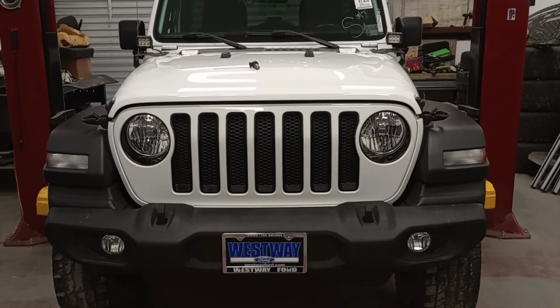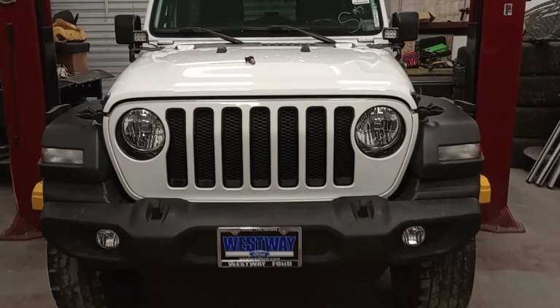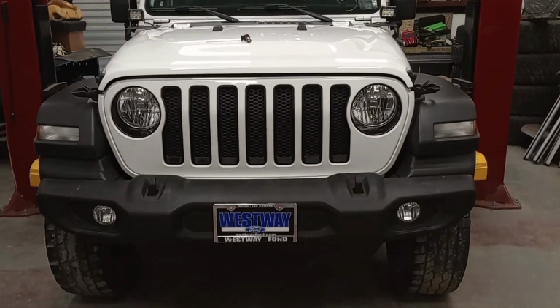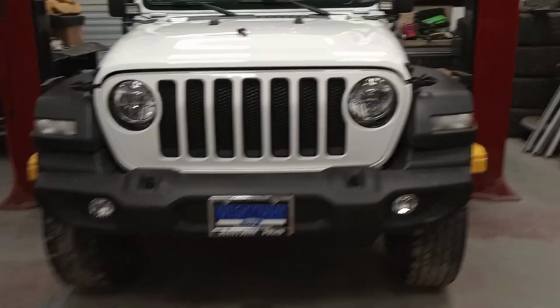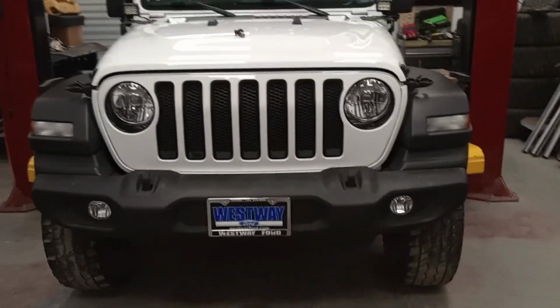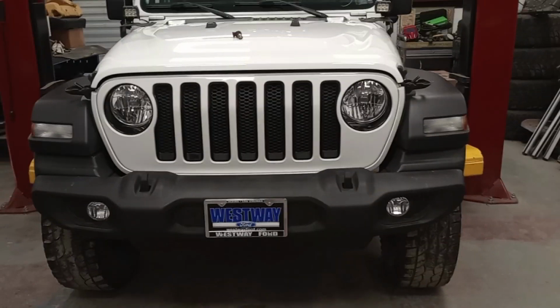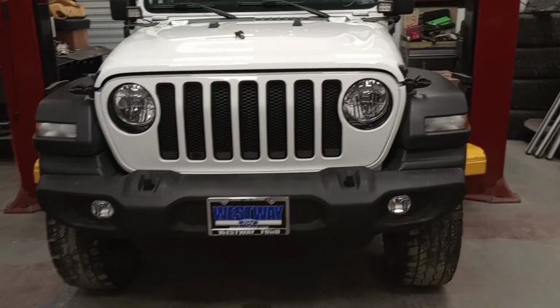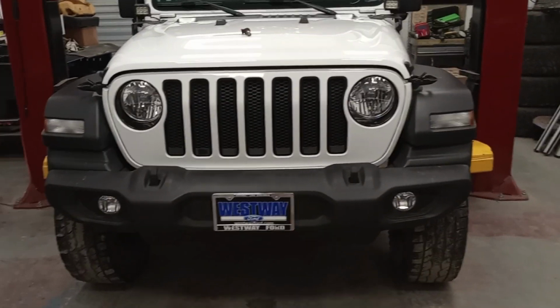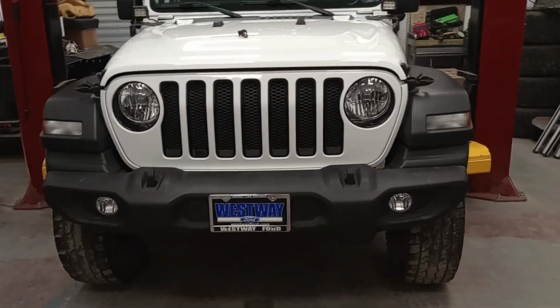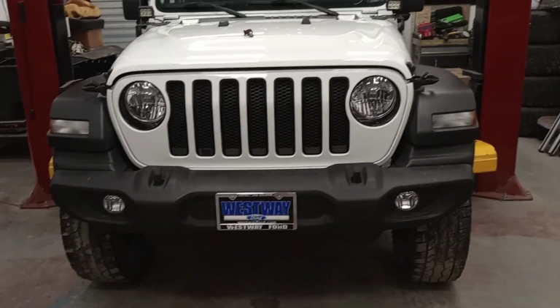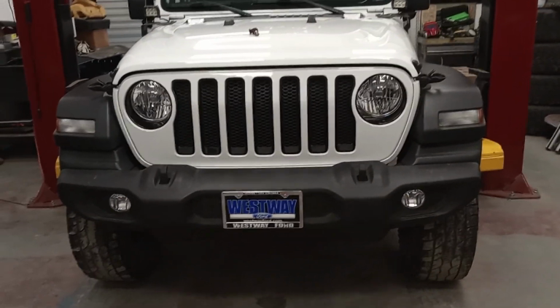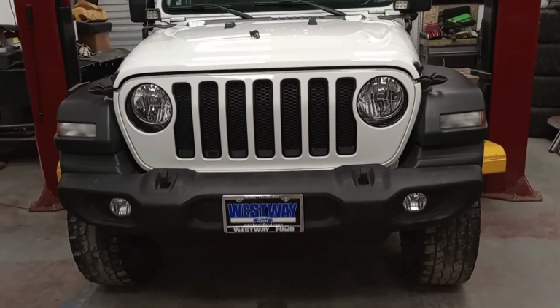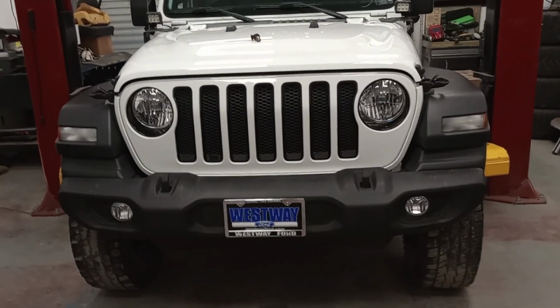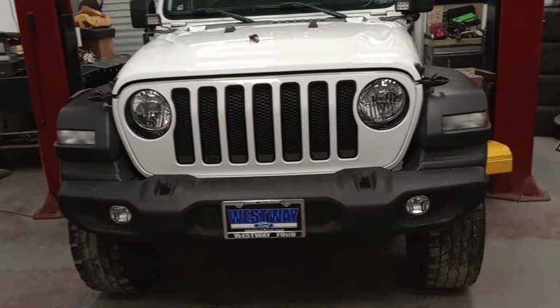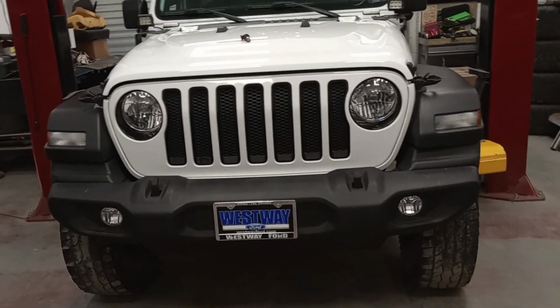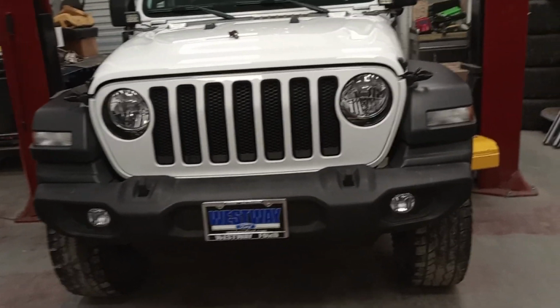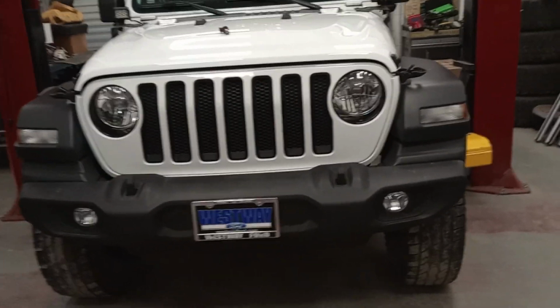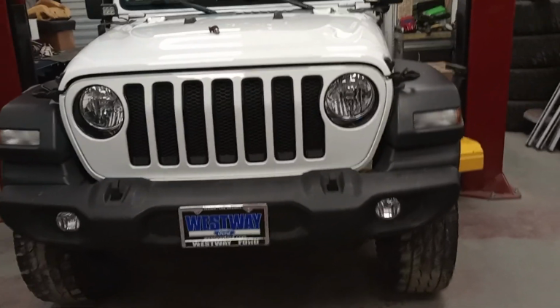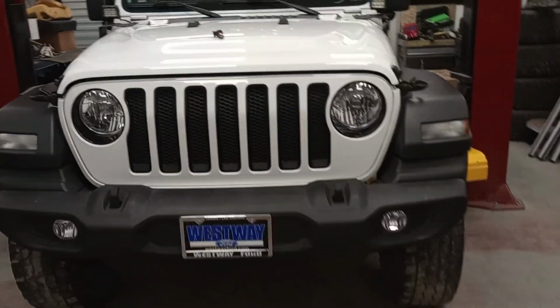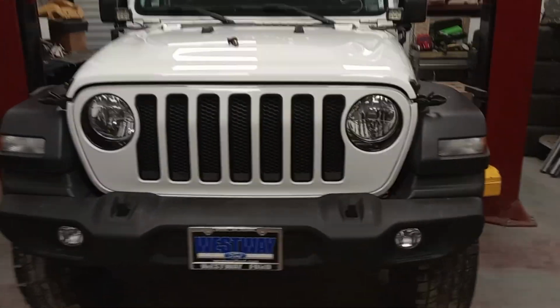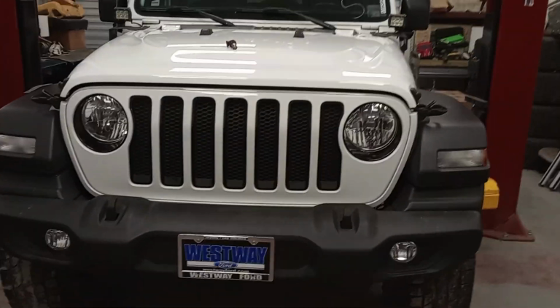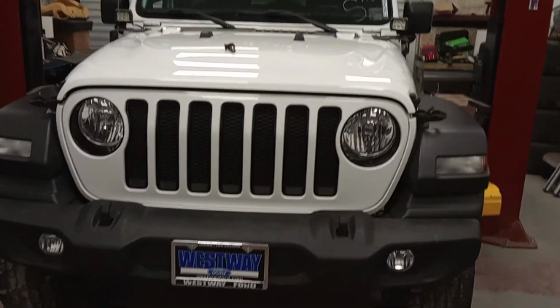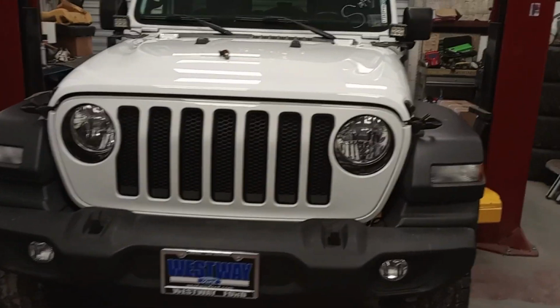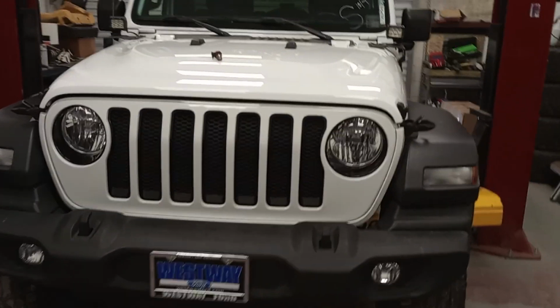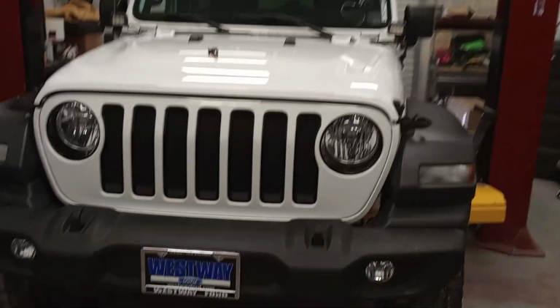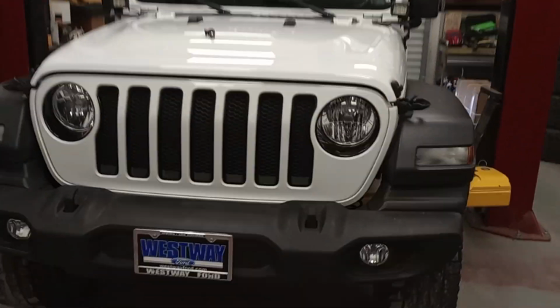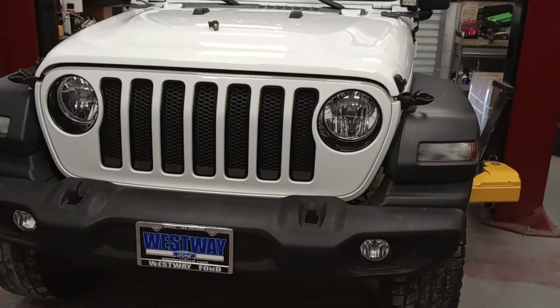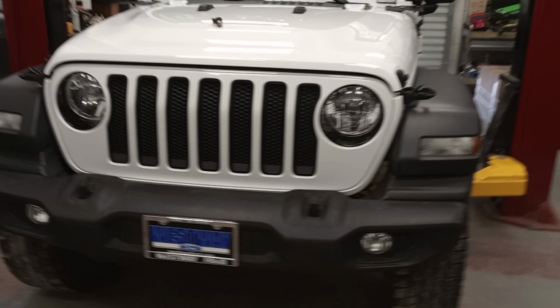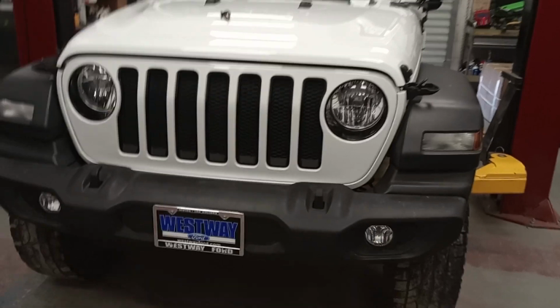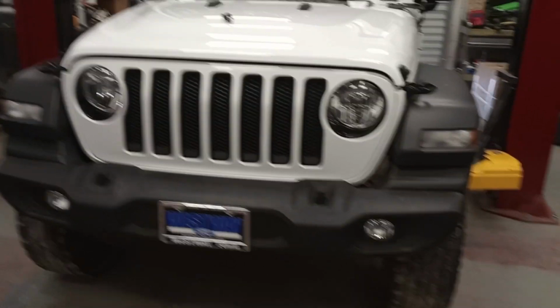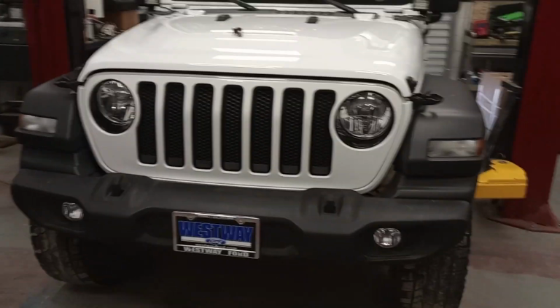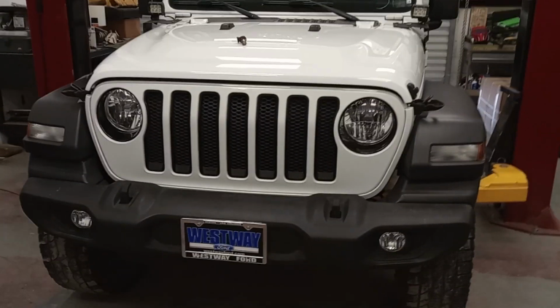Good morning, folks. Welcome back to your favorite automotive YouTube channel, Slims Automotive.